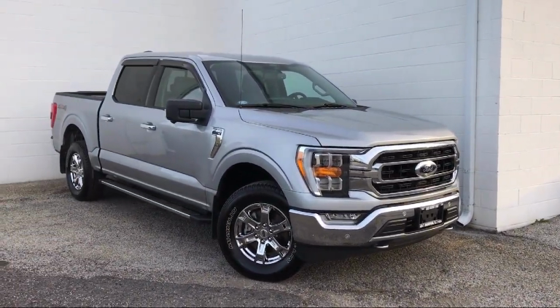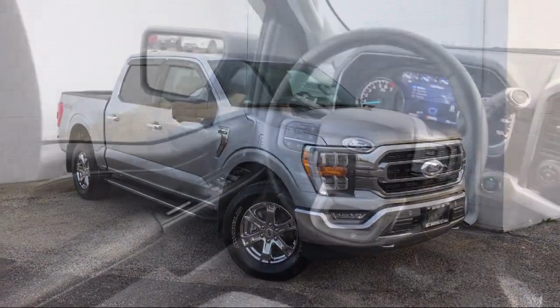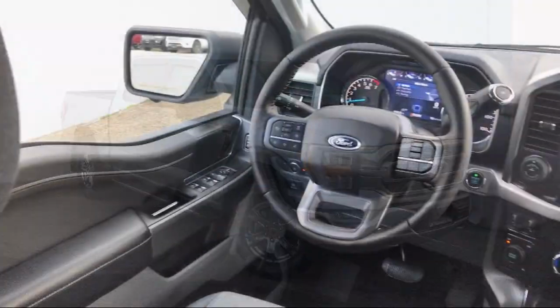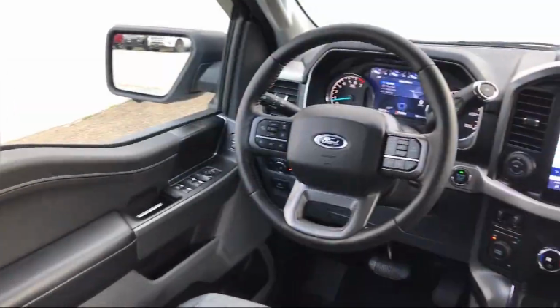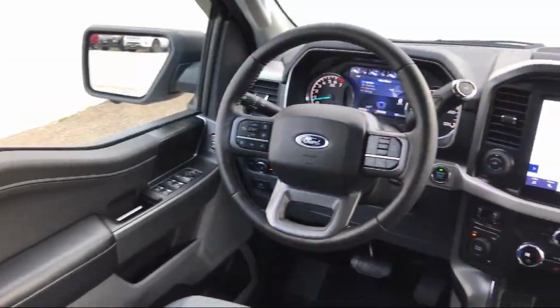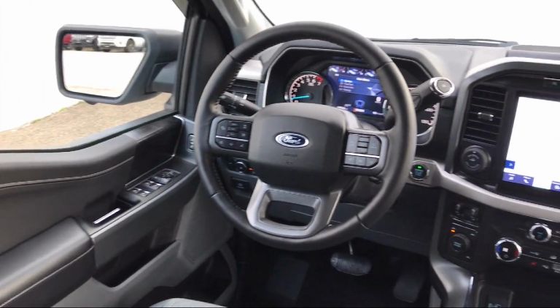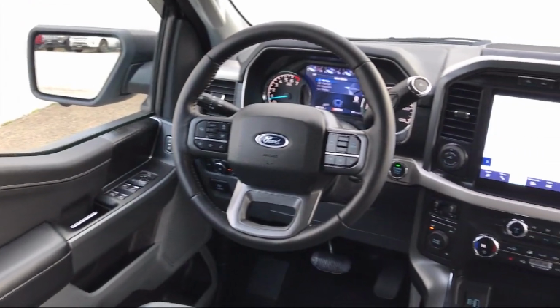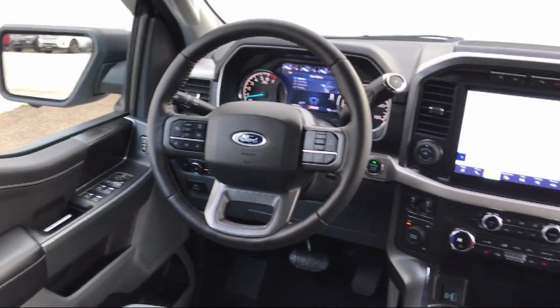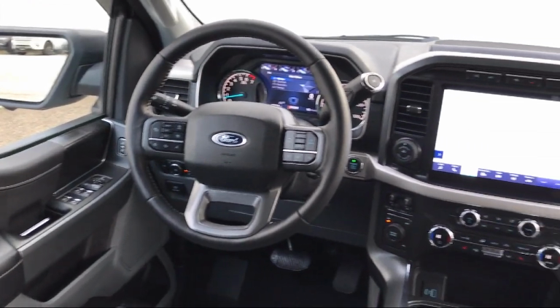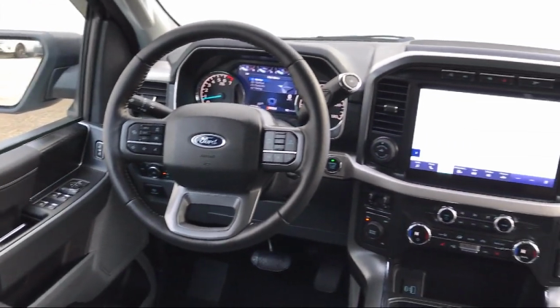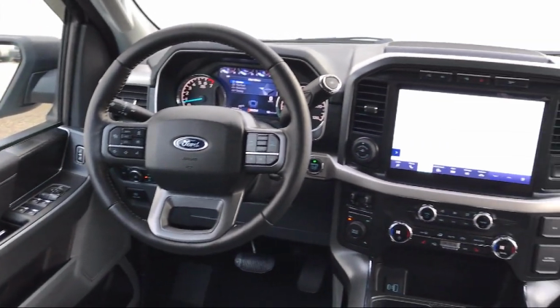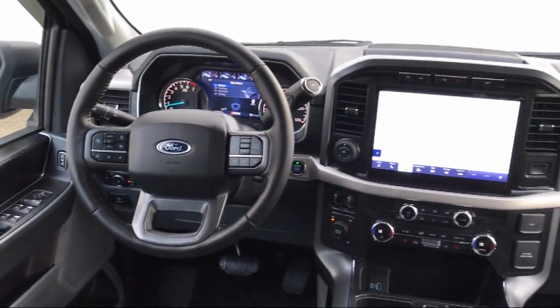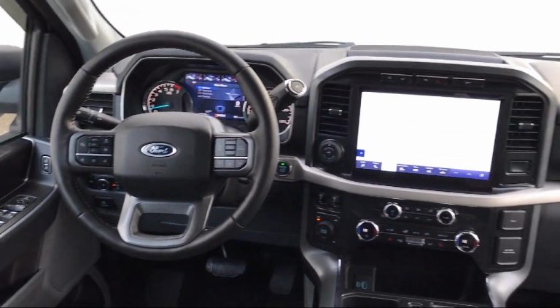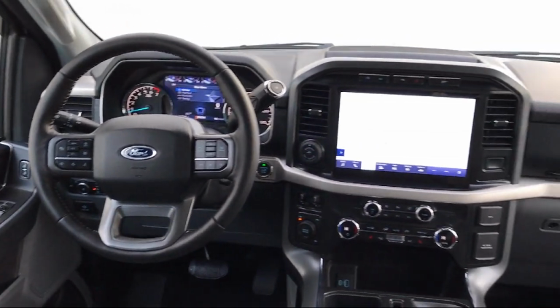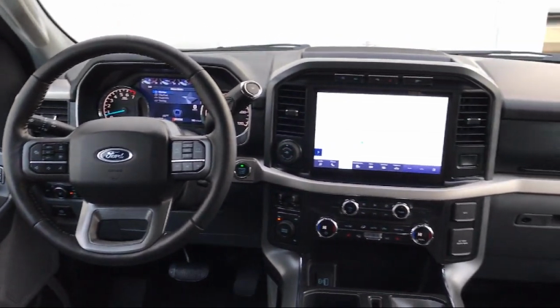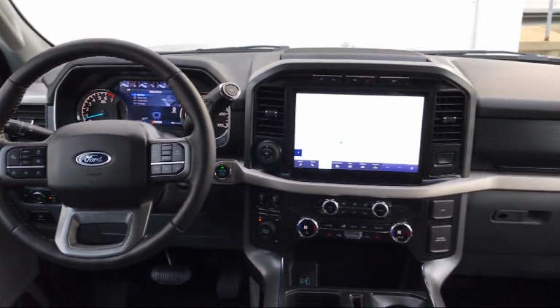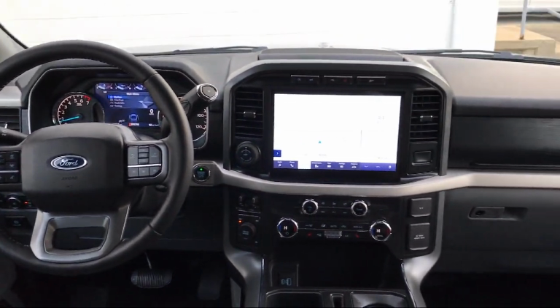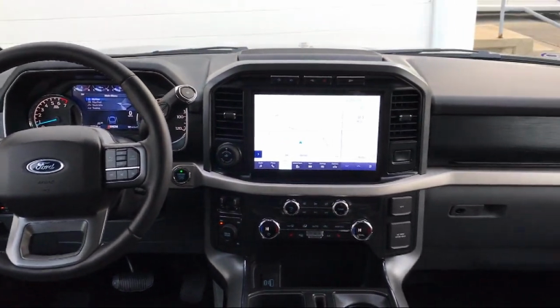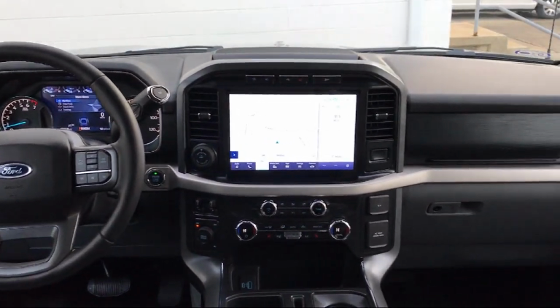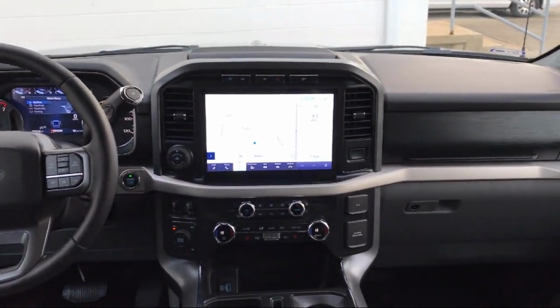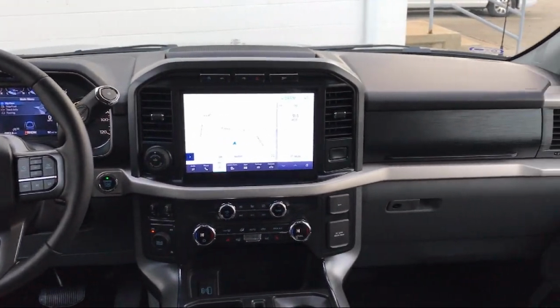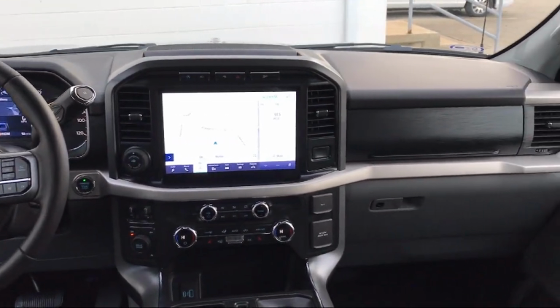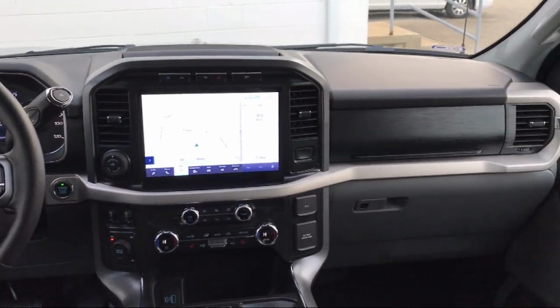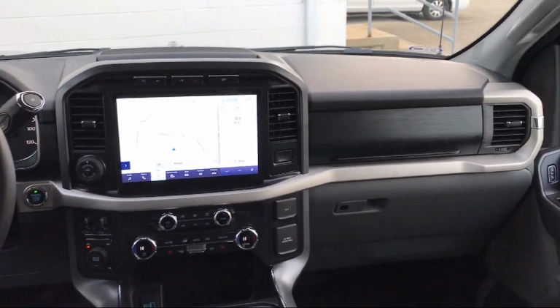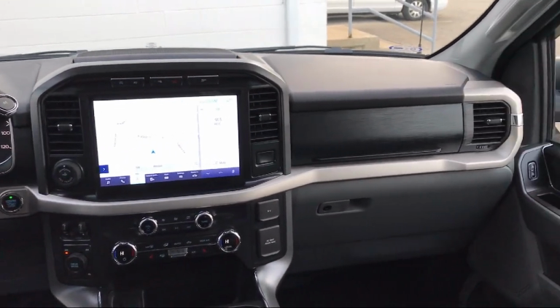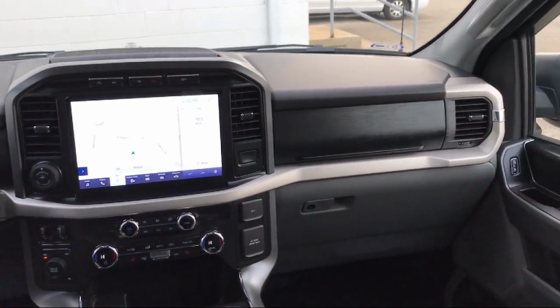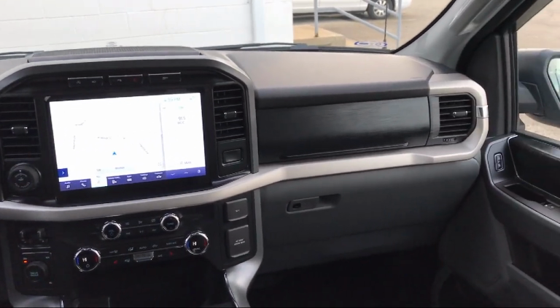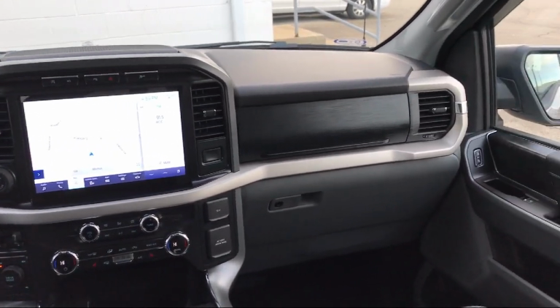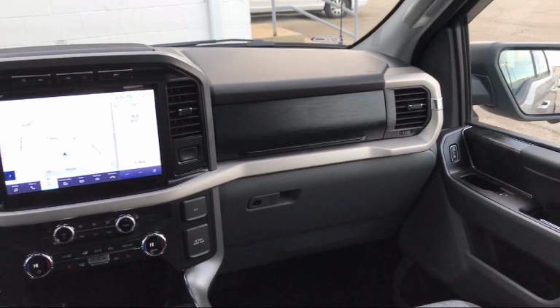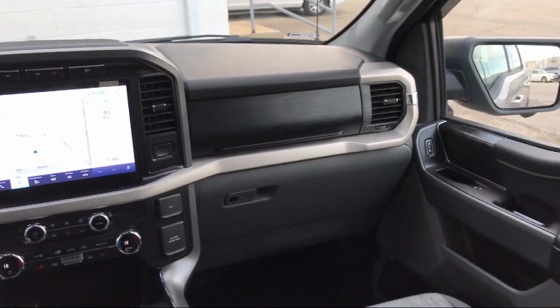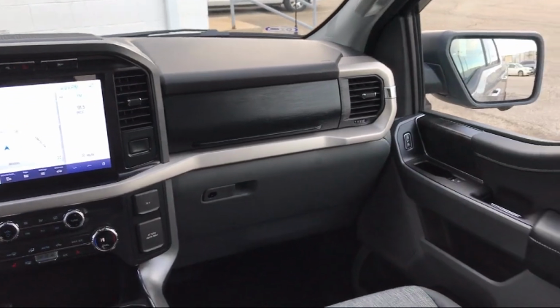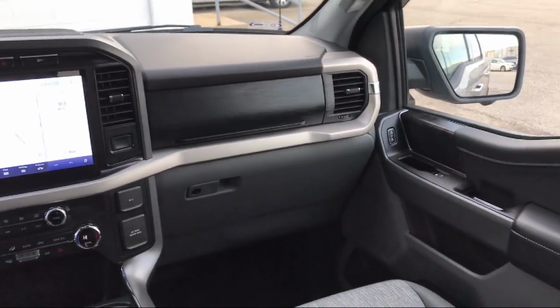Also featuring steering wheel controls, privacy glass, and keyless entry — and it has less than 10,000 miles on the odometer.